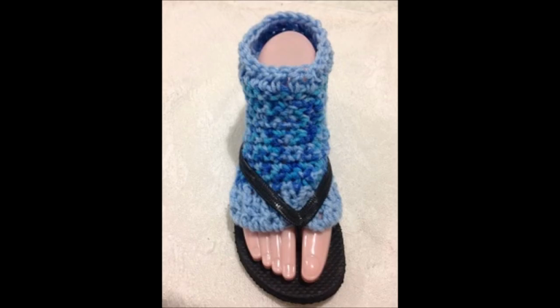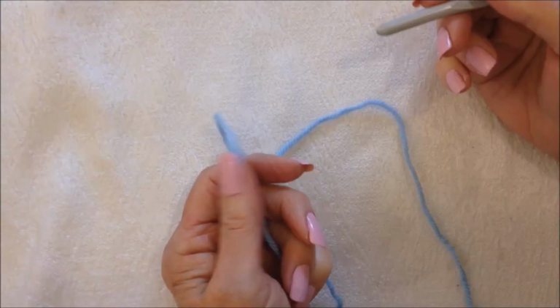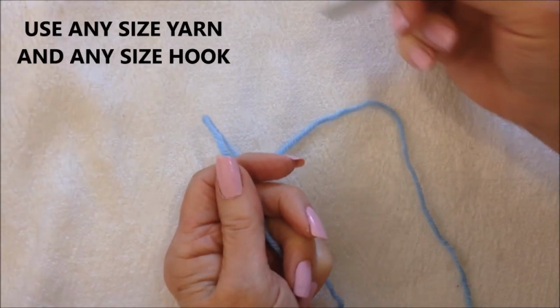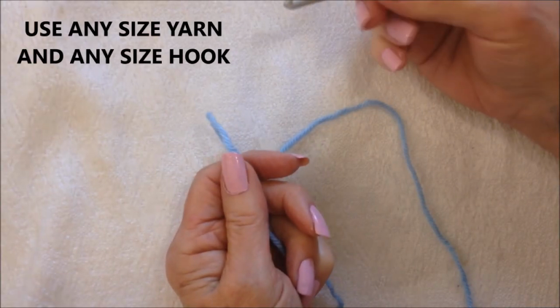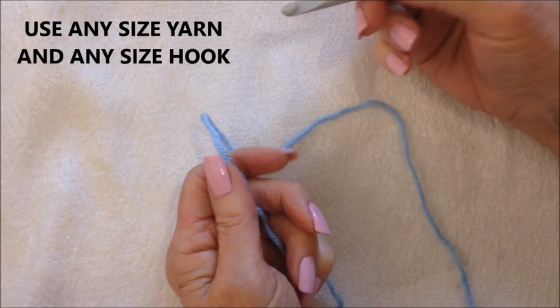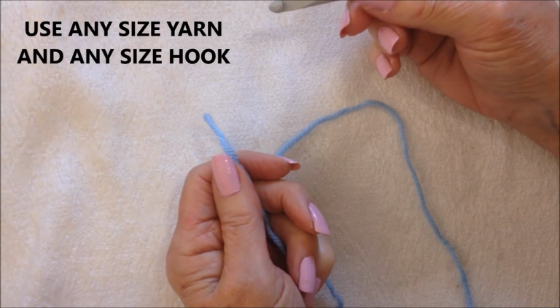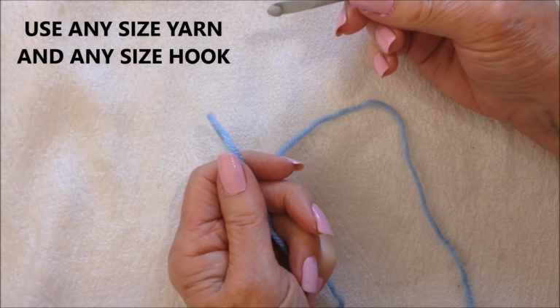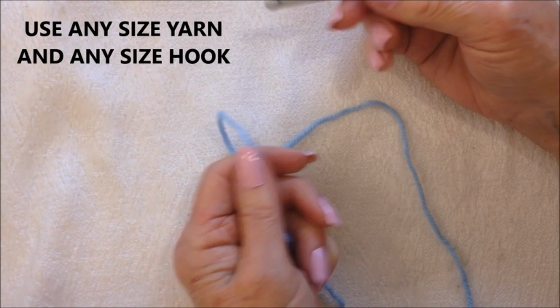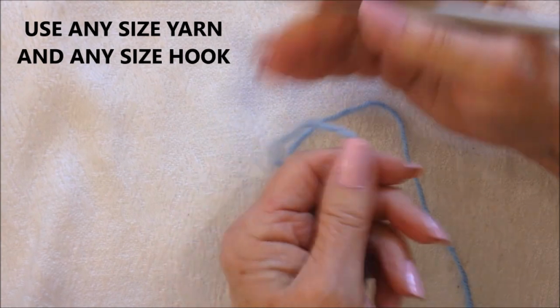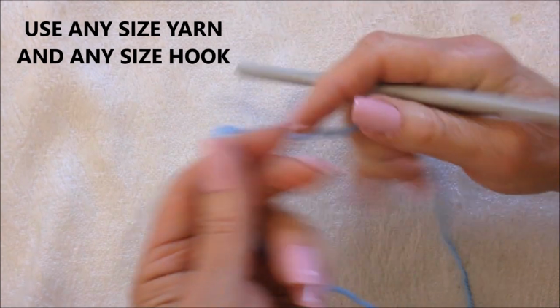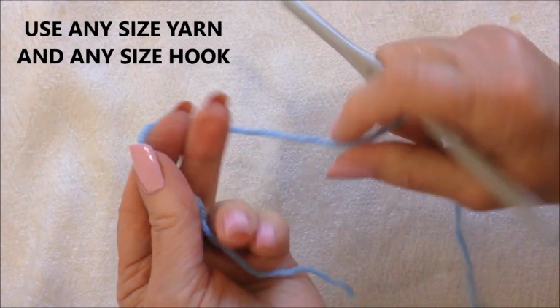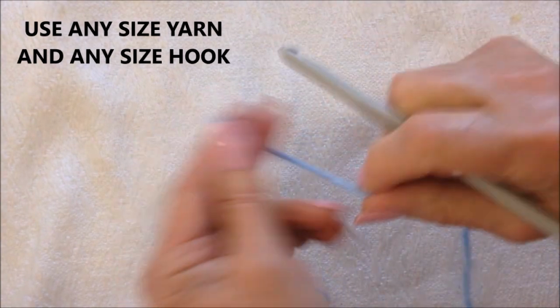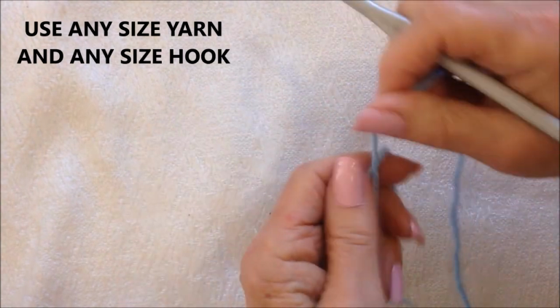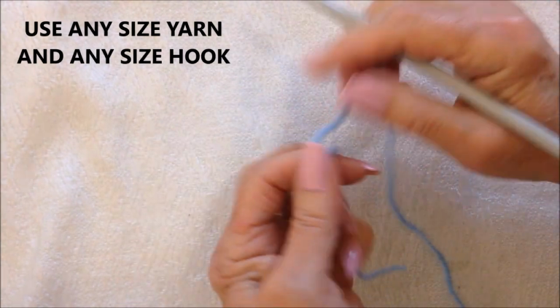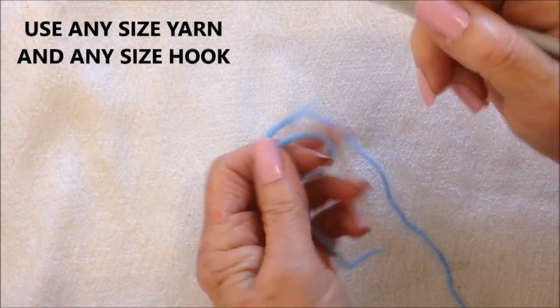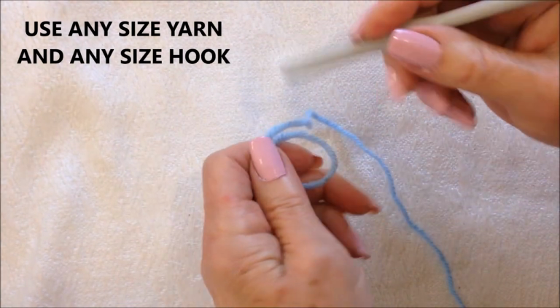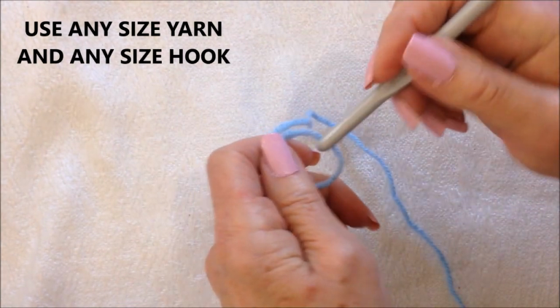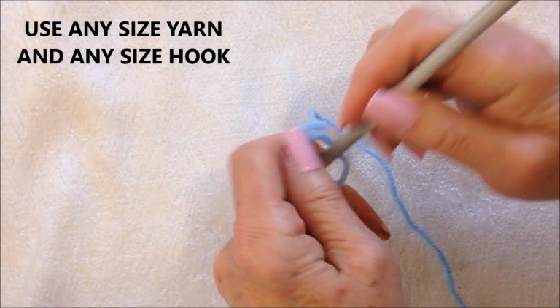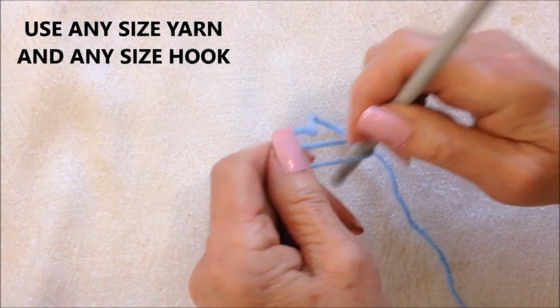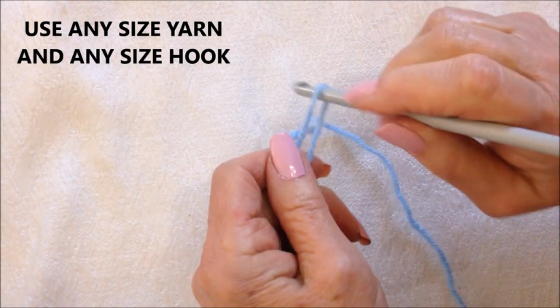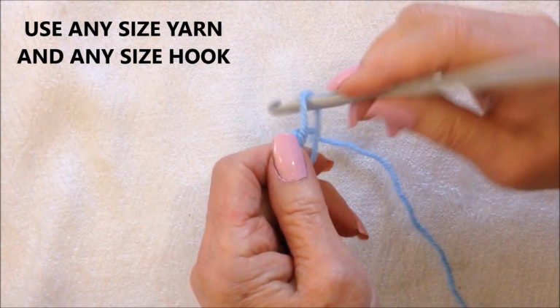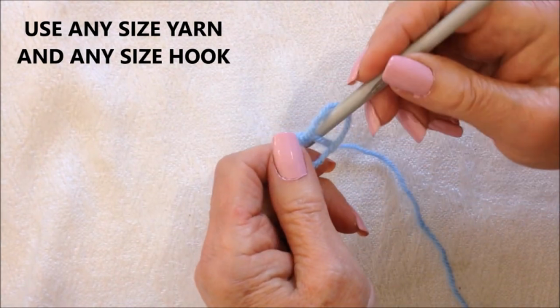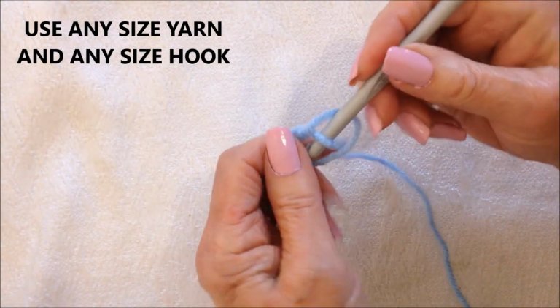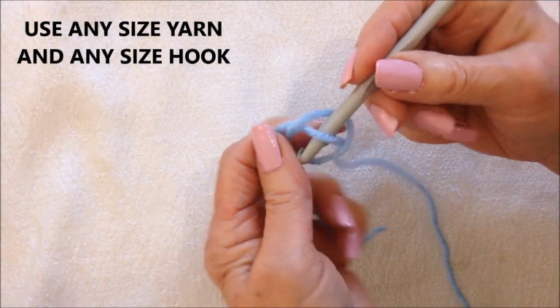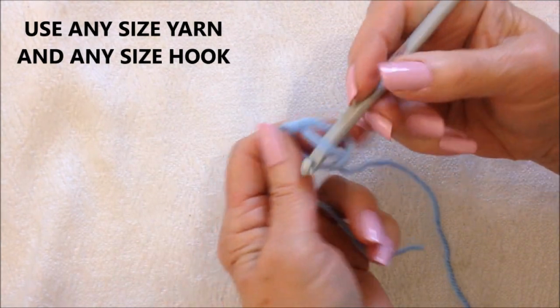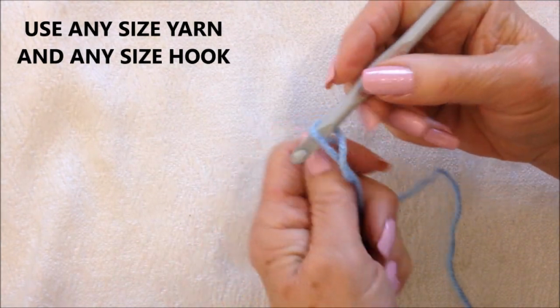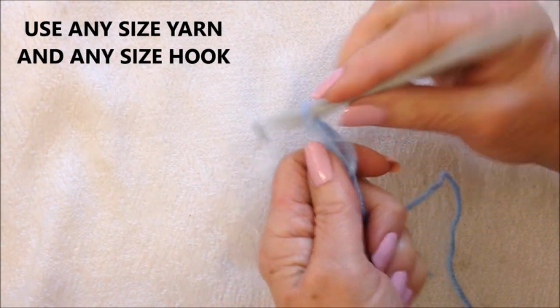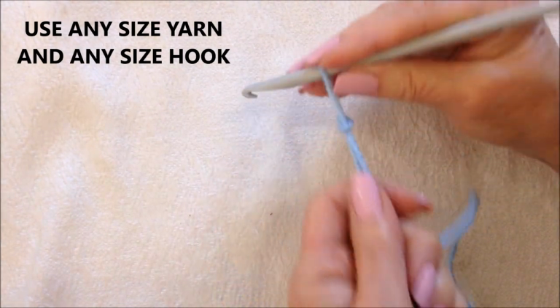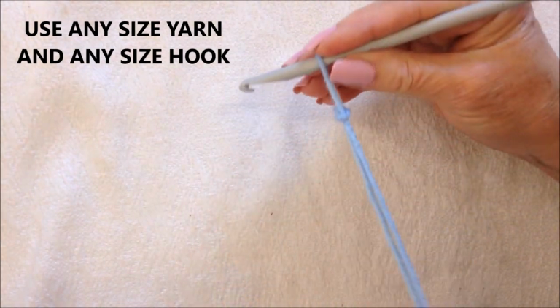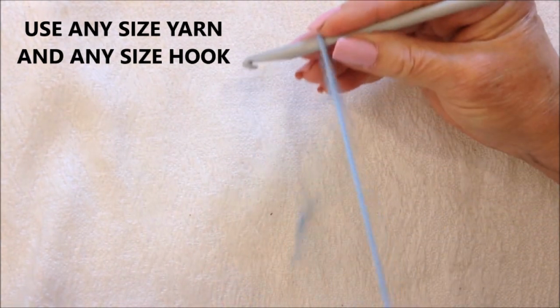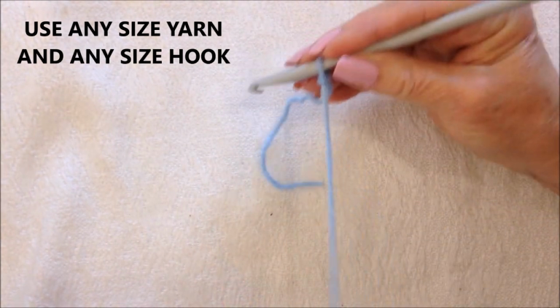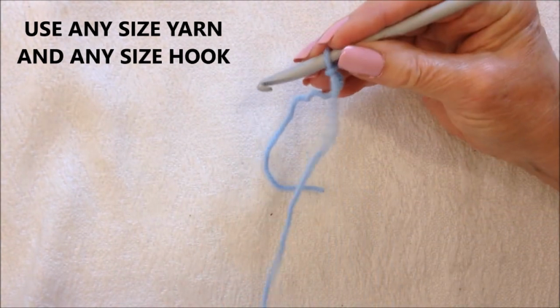To make these flip-flop socks, you can use any size yarn and any size hook that you would like.